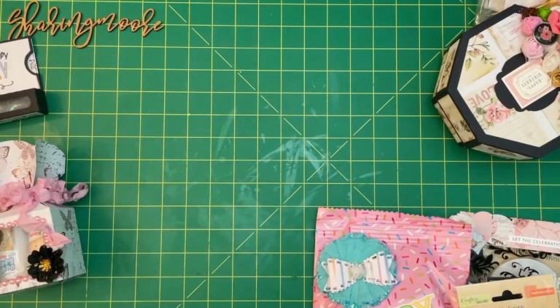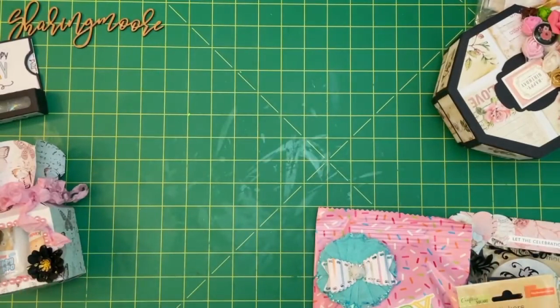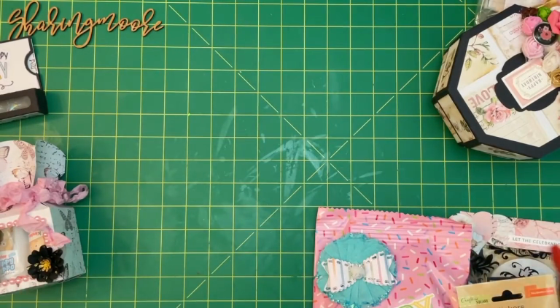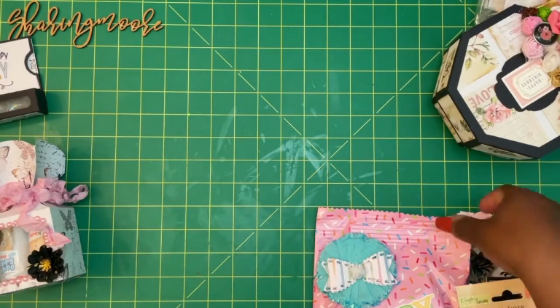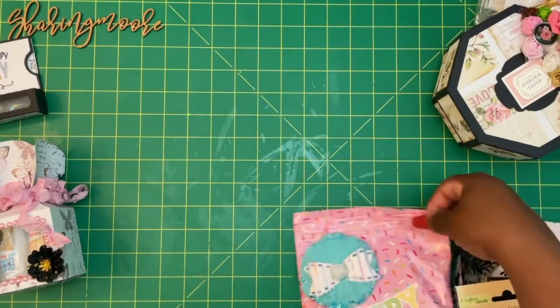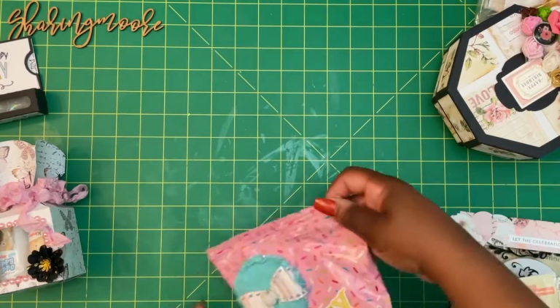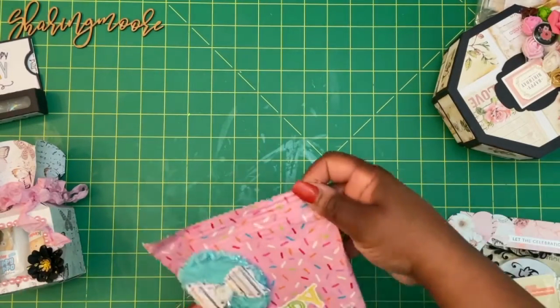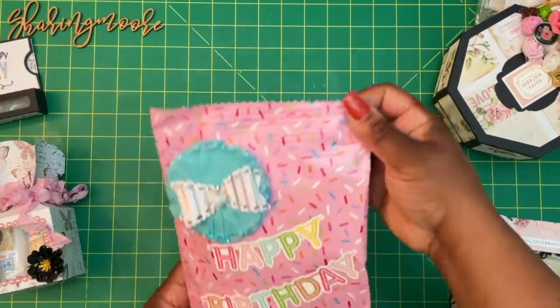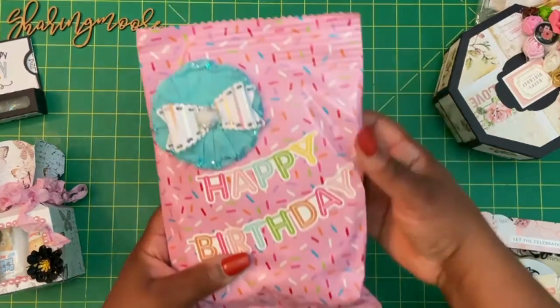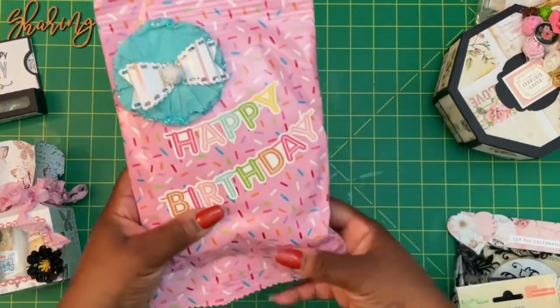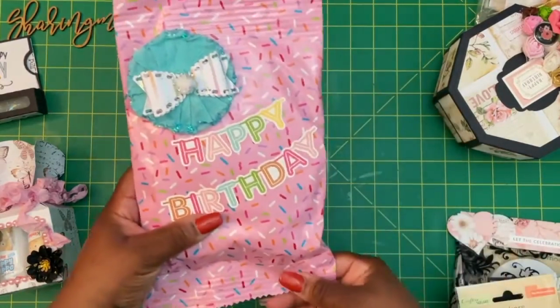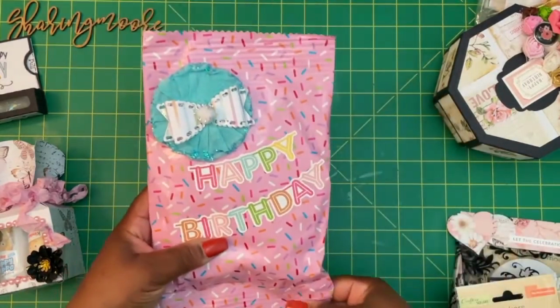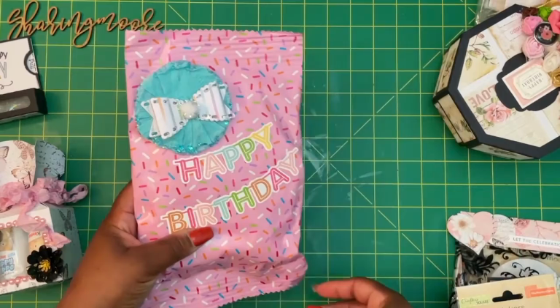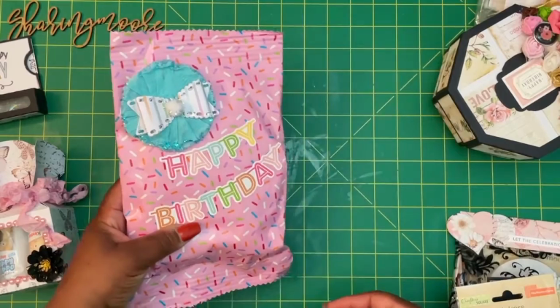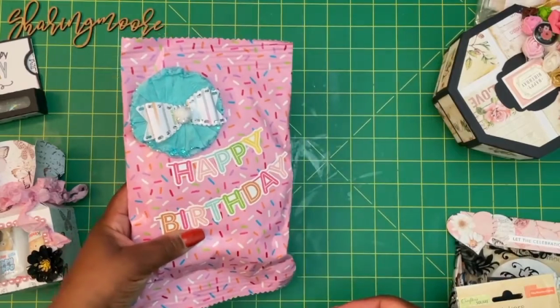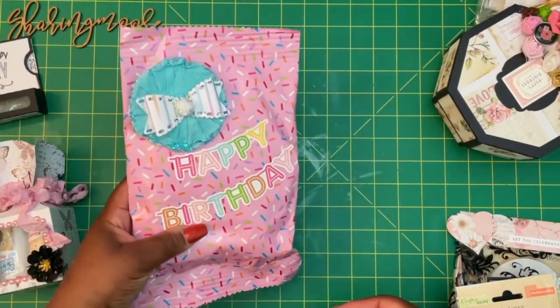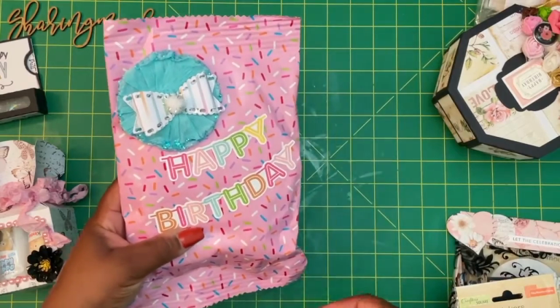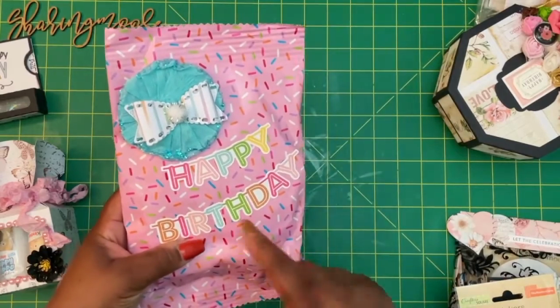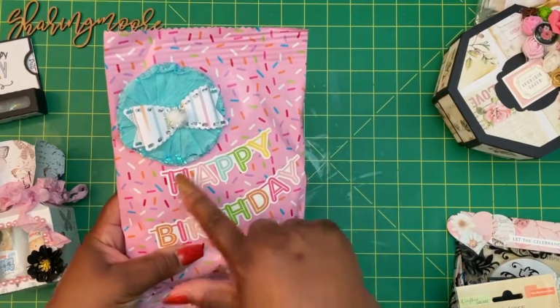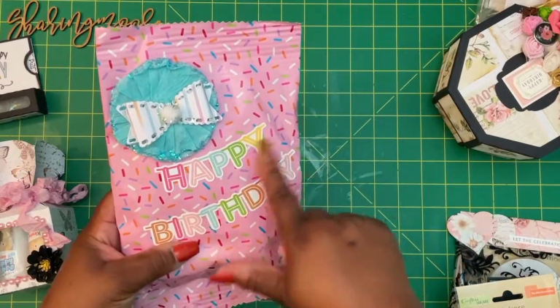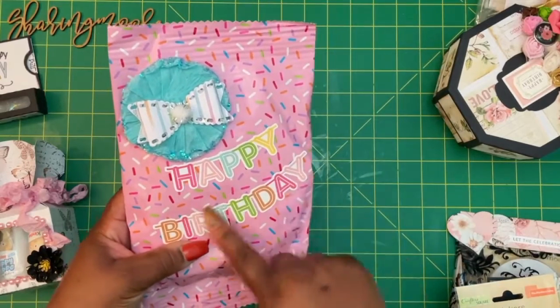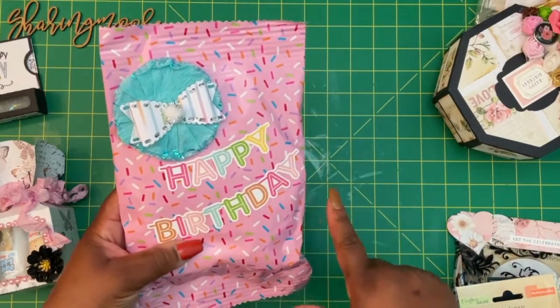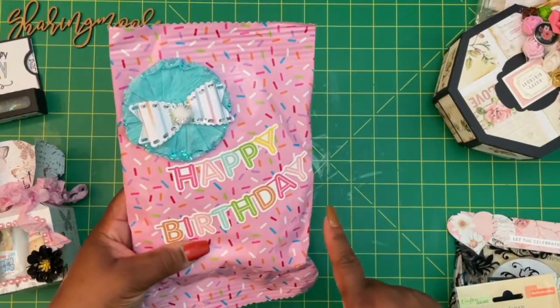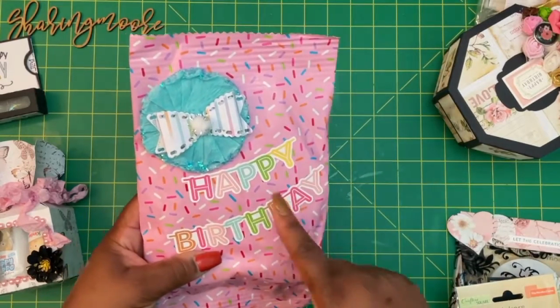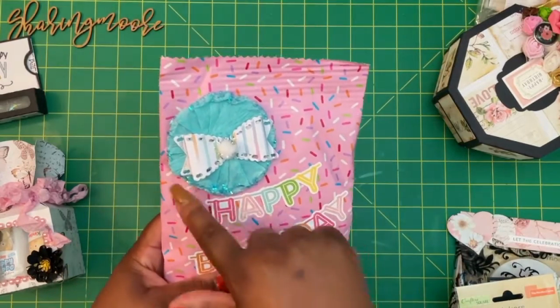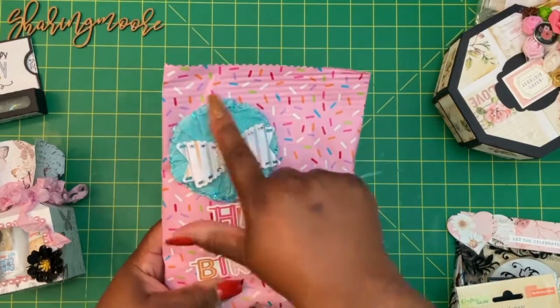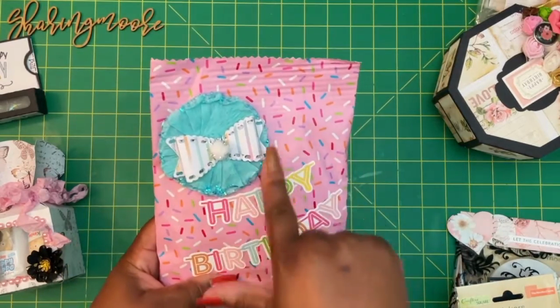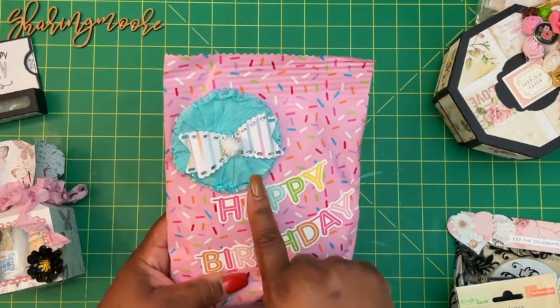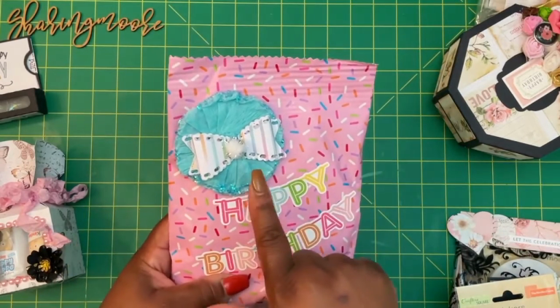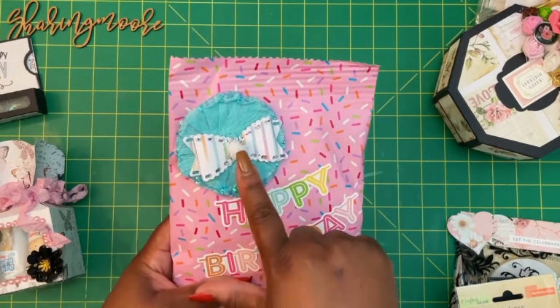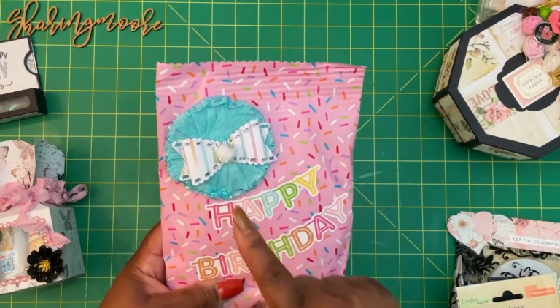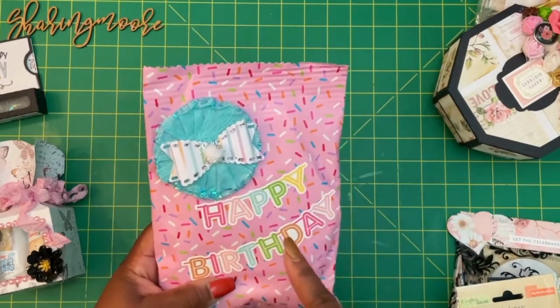I also made a chip bag from some wrapping paper. I just used a happy birthday sticker, this glittered rosette, and that bow.